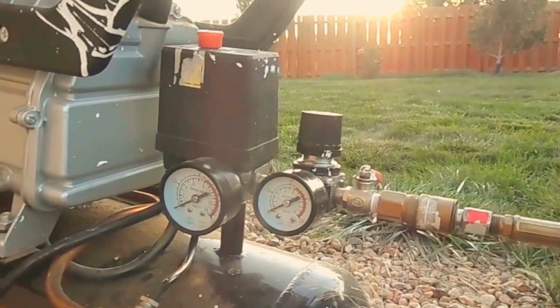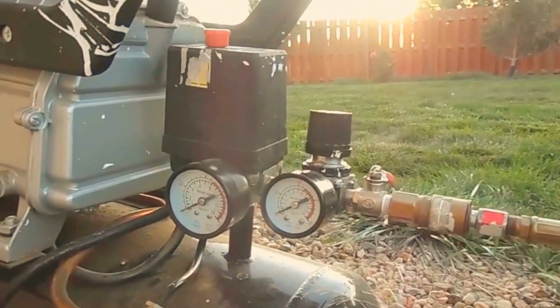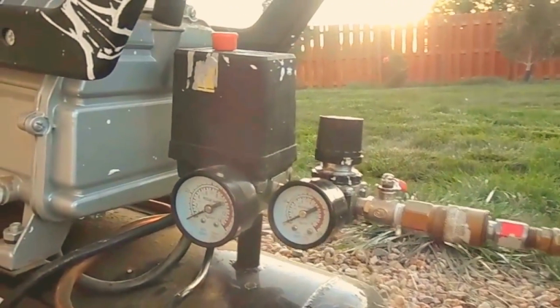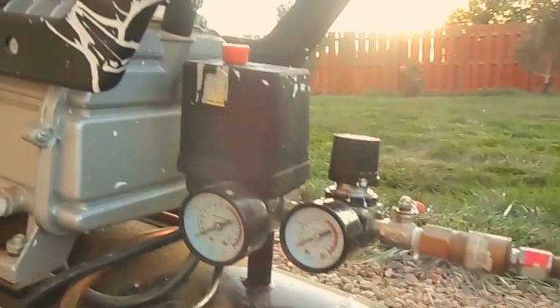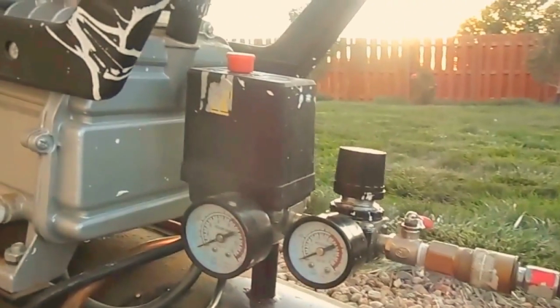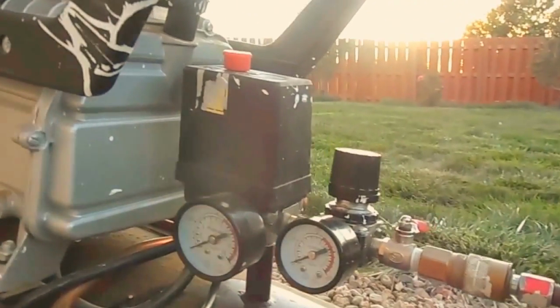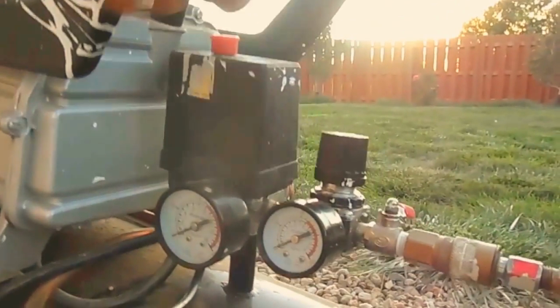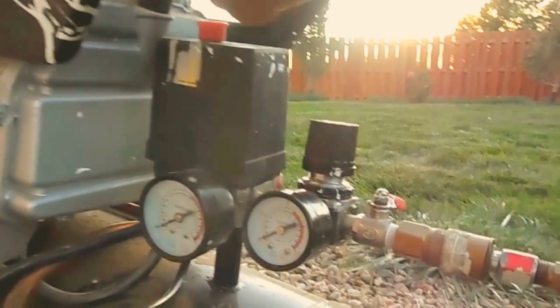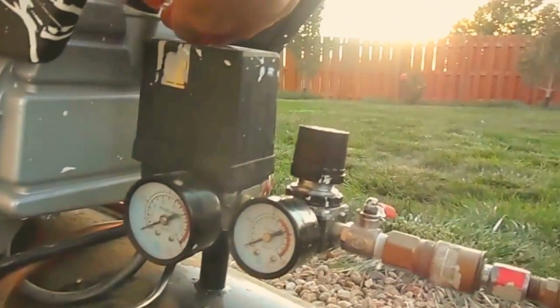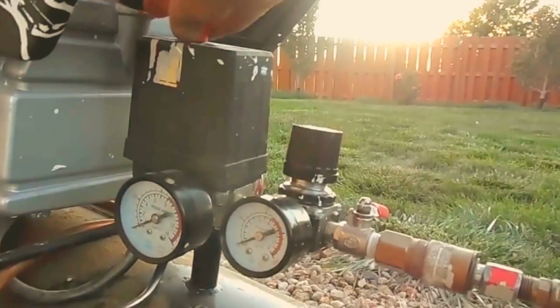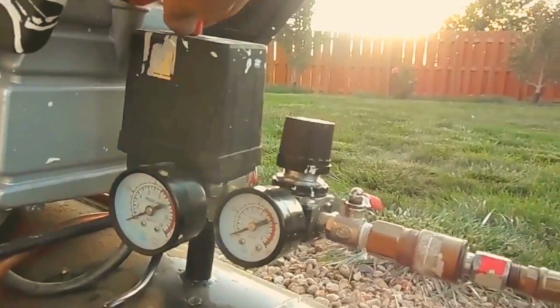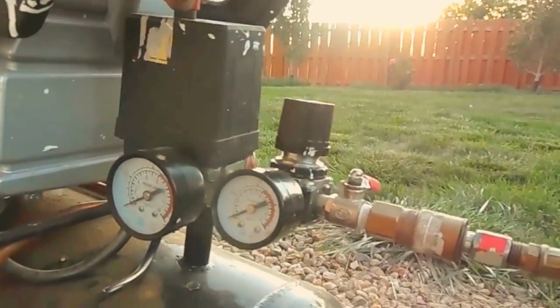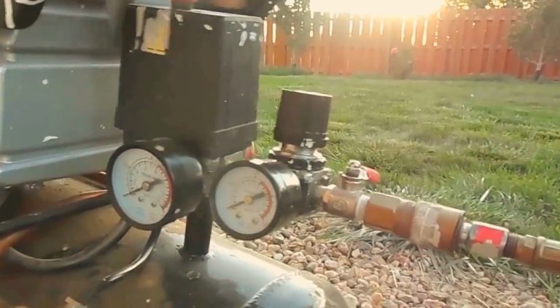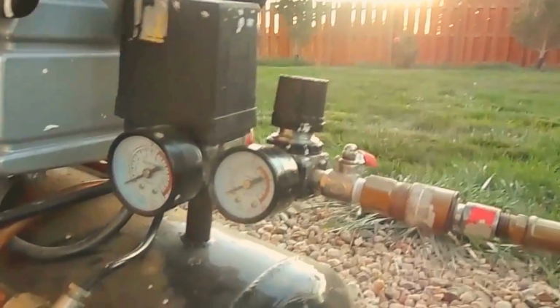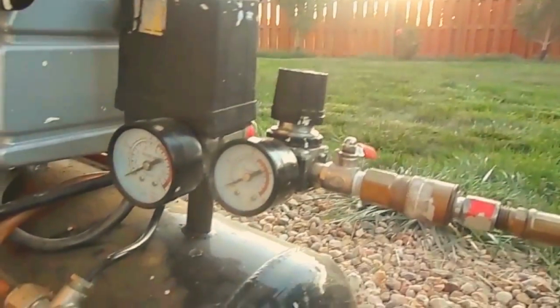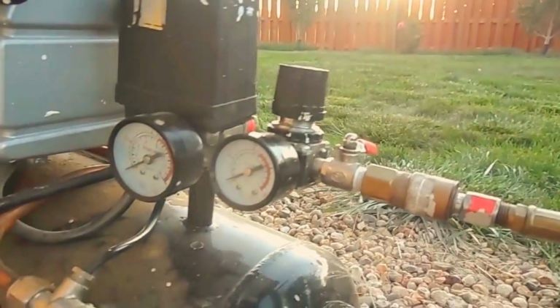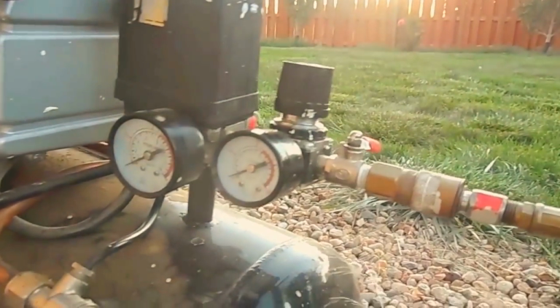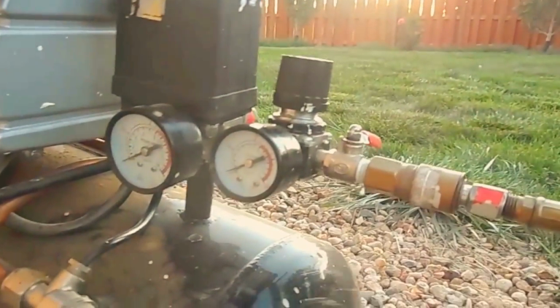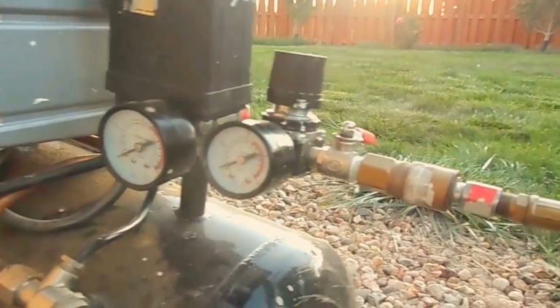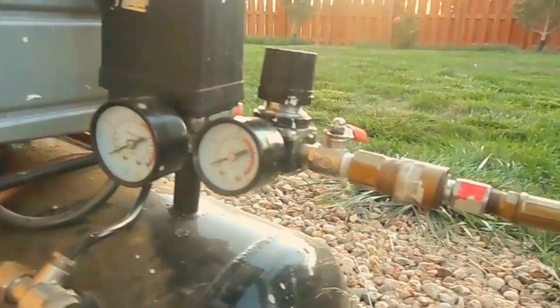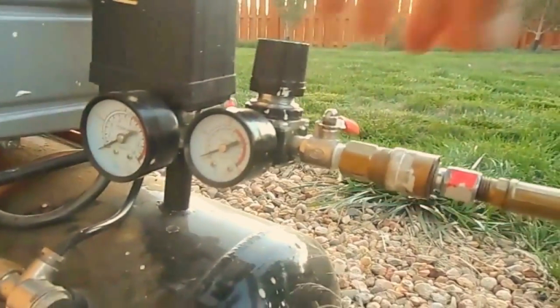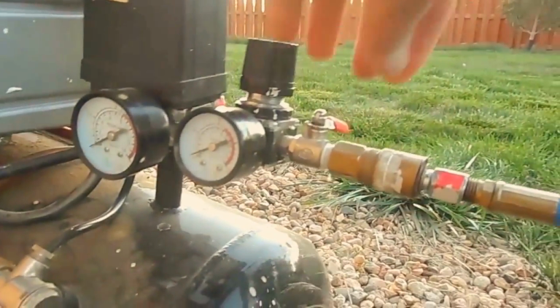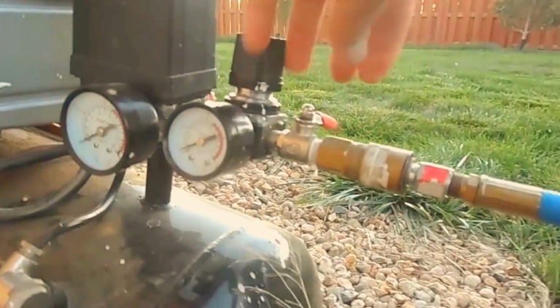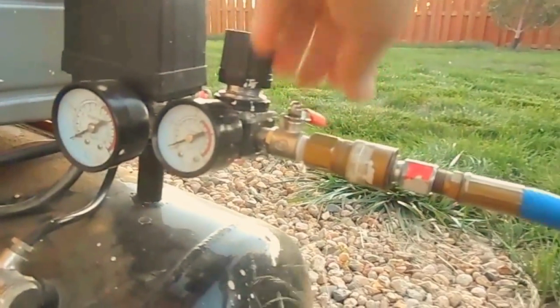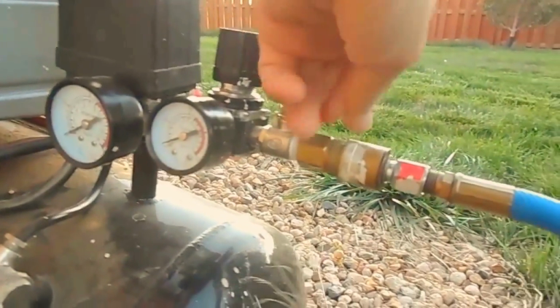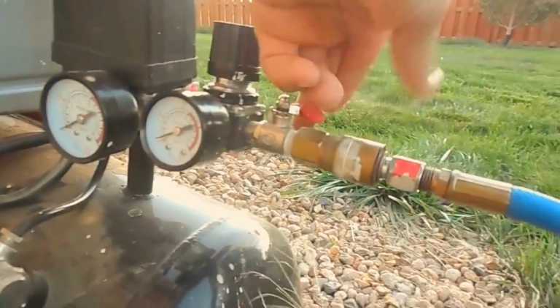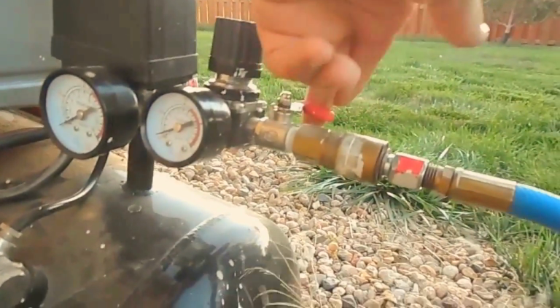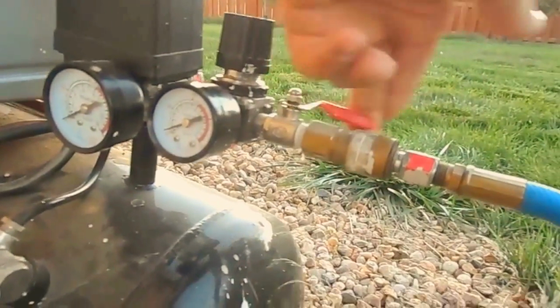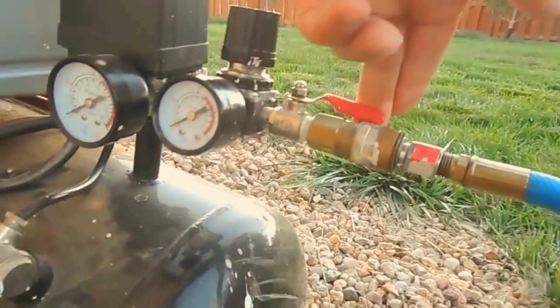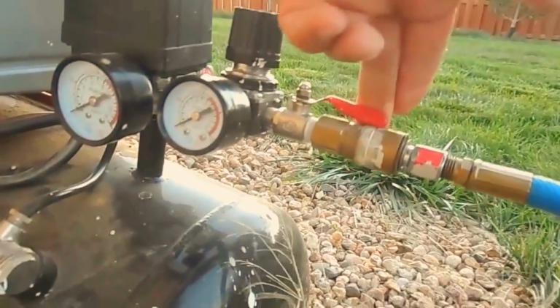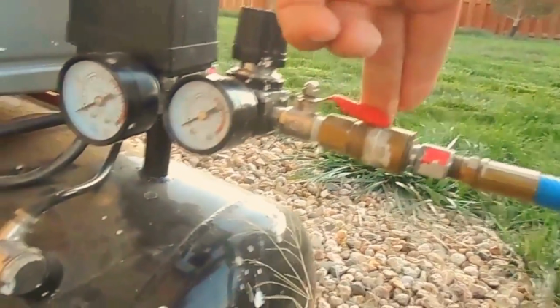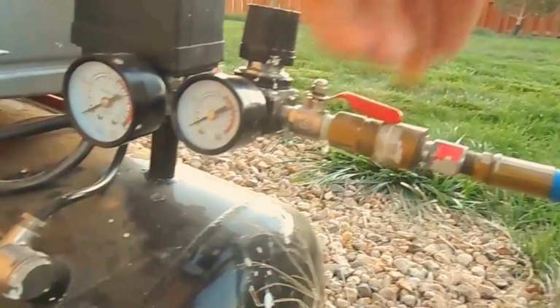Make sure you put a bucket under that bleeder valve — you want to get all of that water into a bucket, not on the floor.